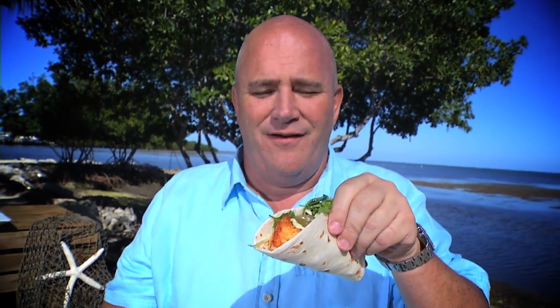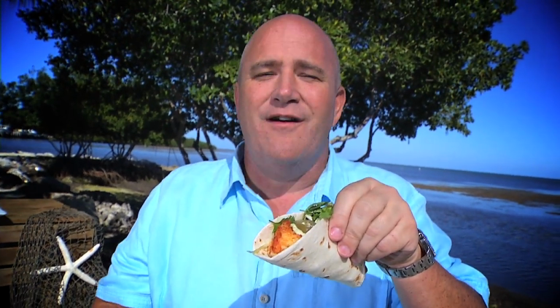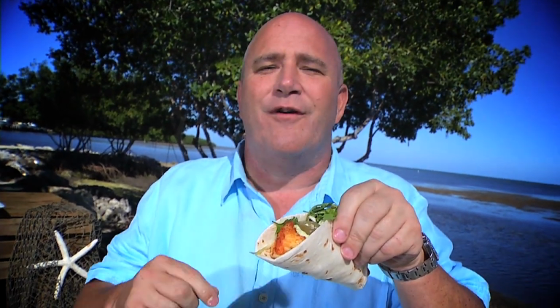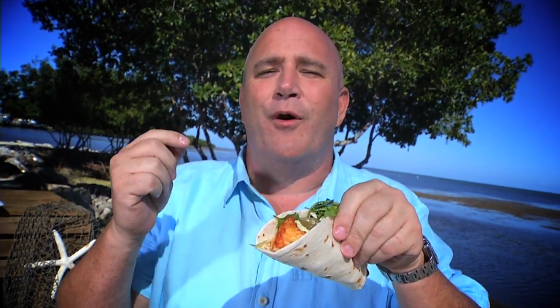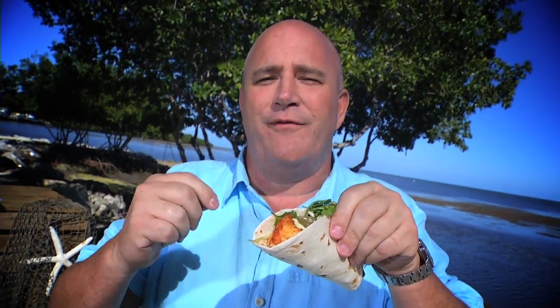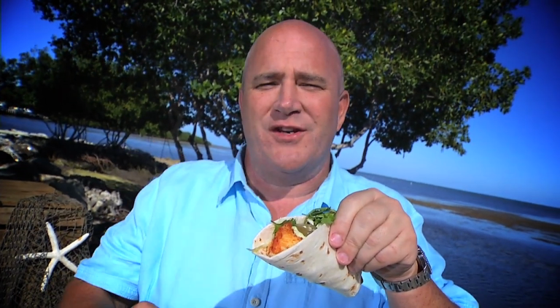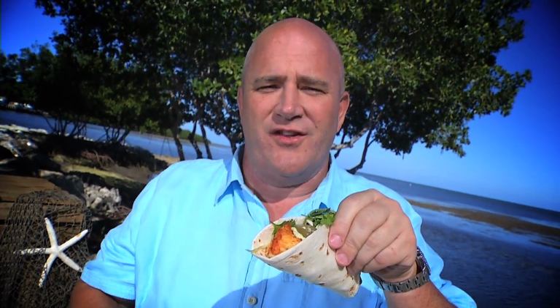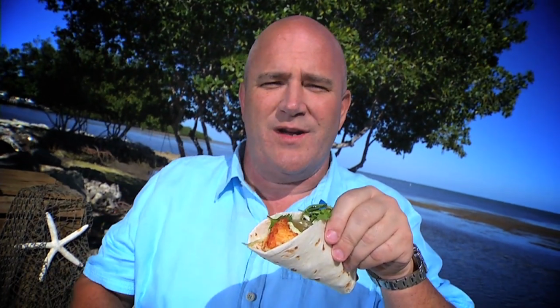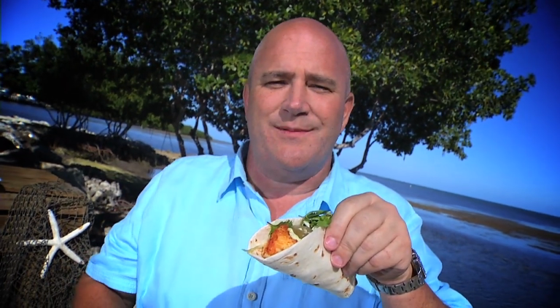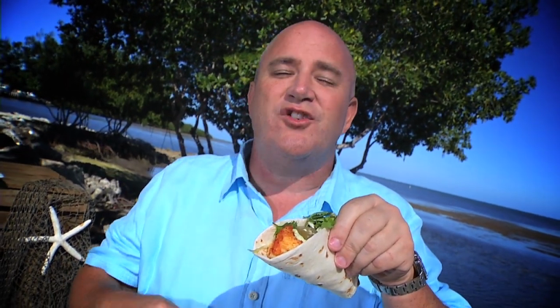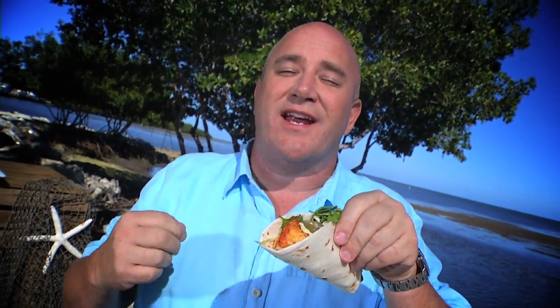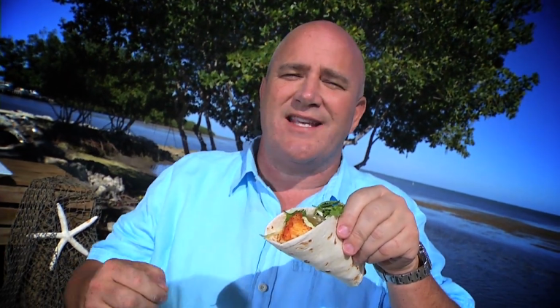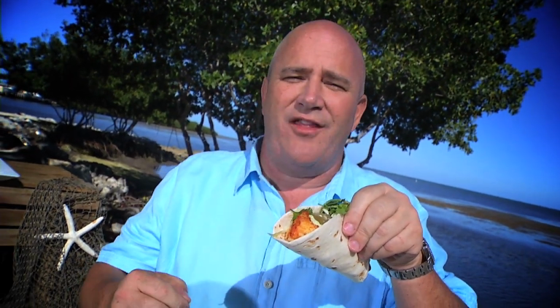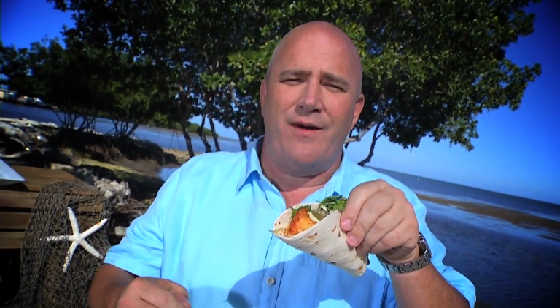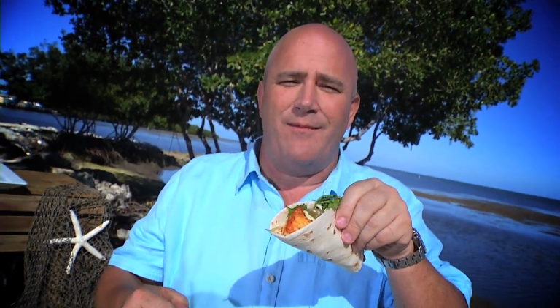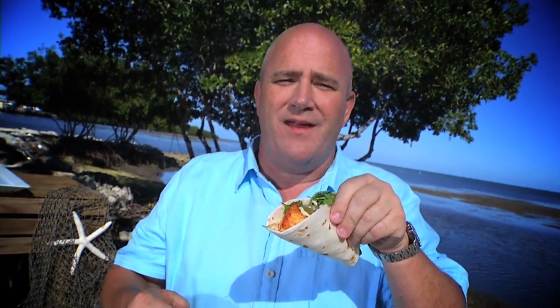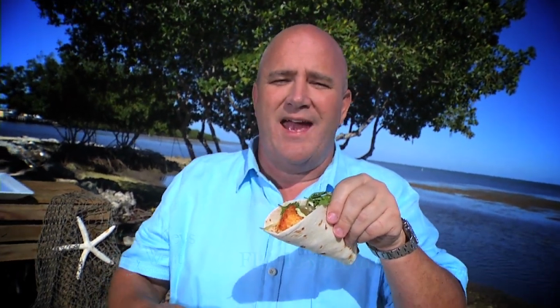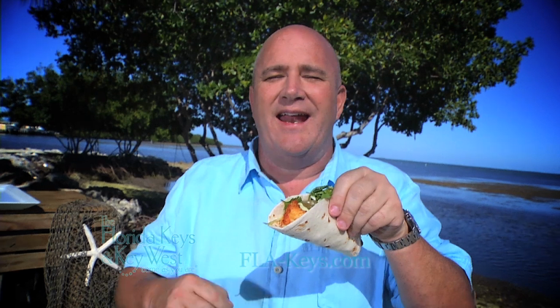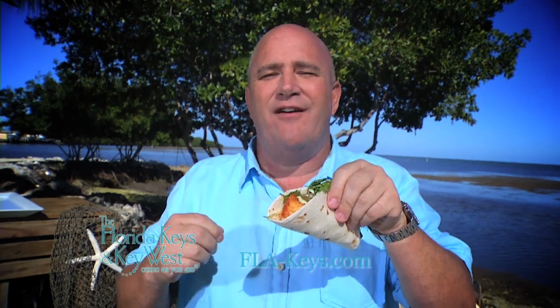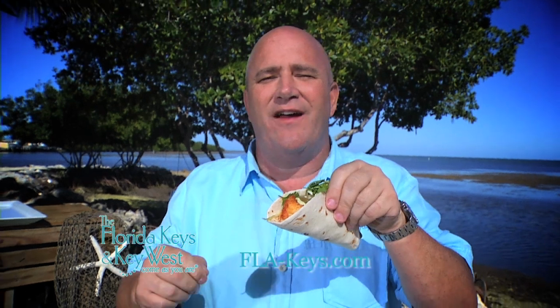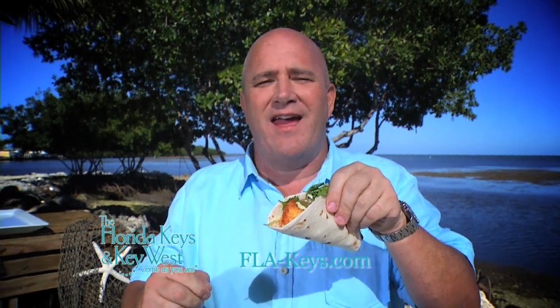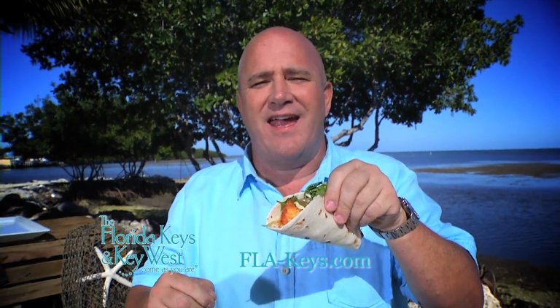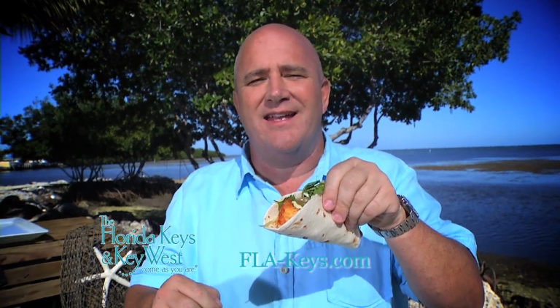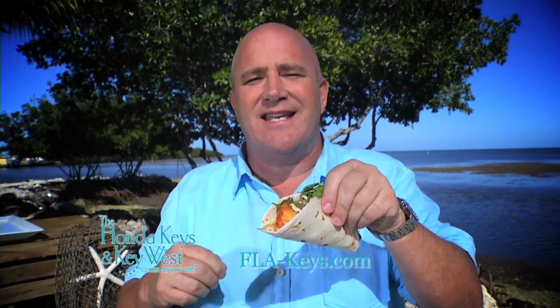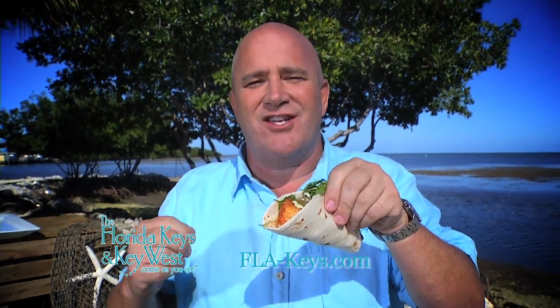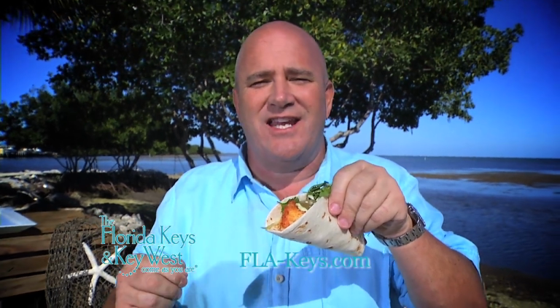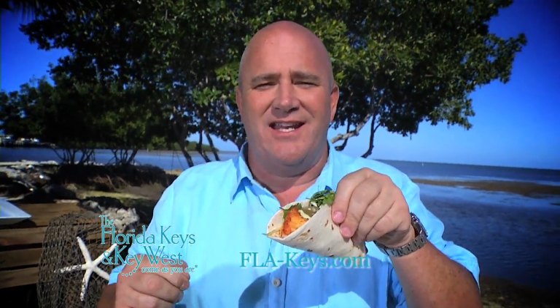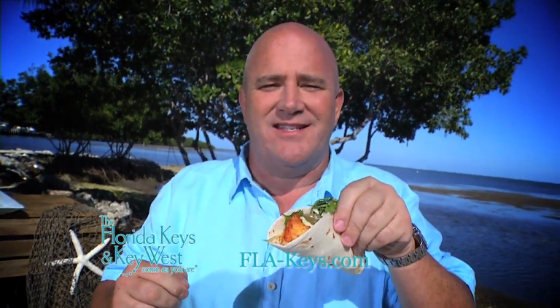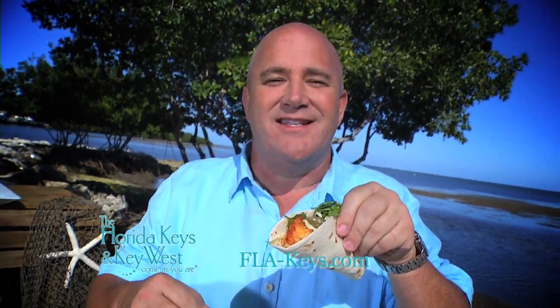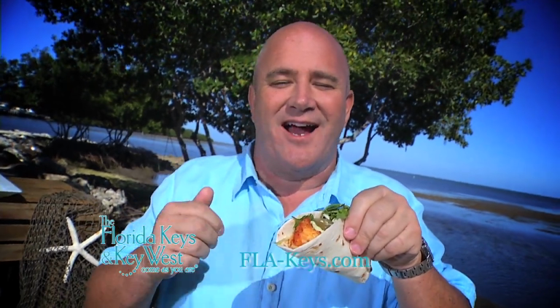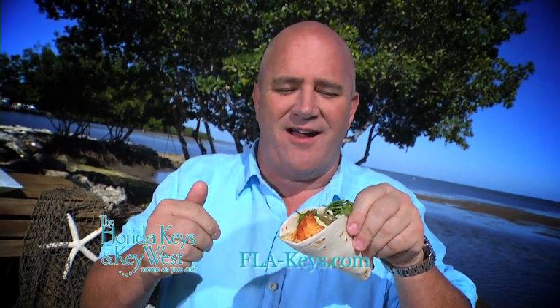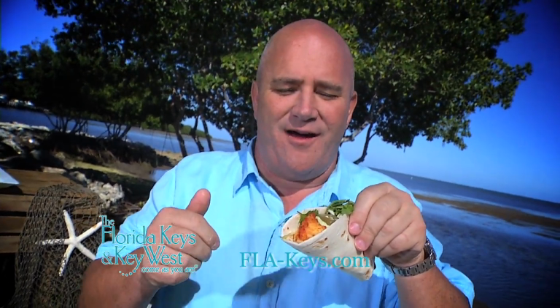For more information on this recipe check us out on the web at fla-keys.com.